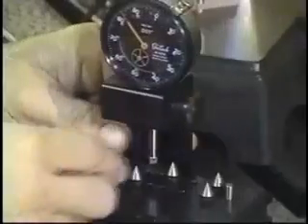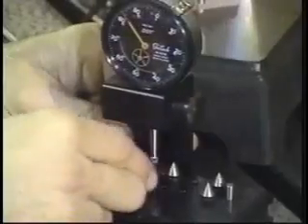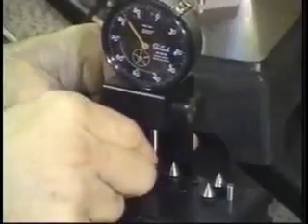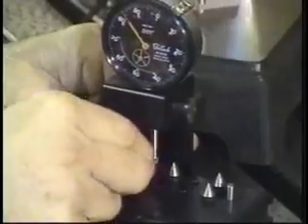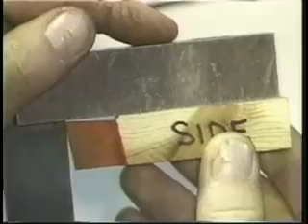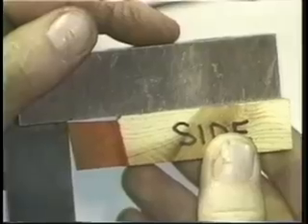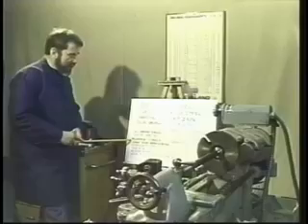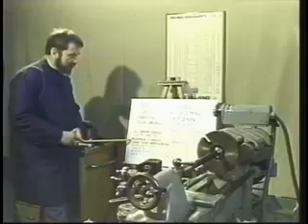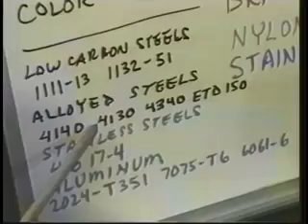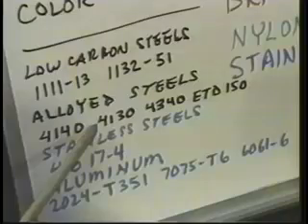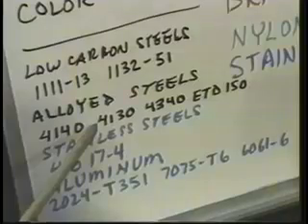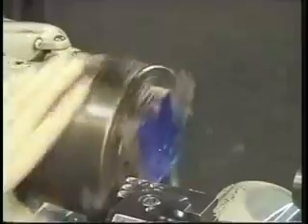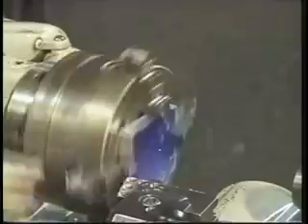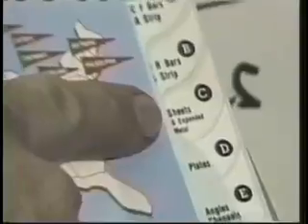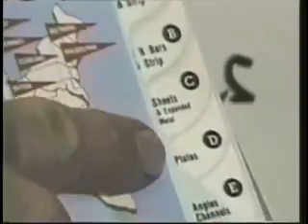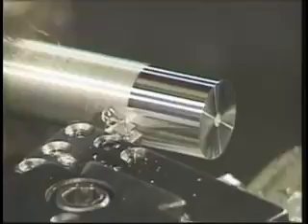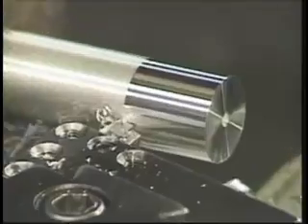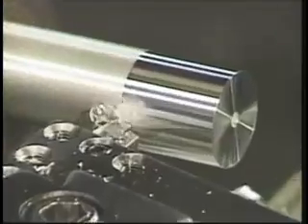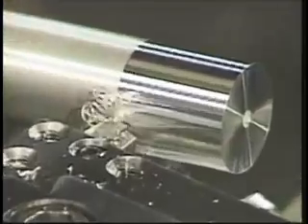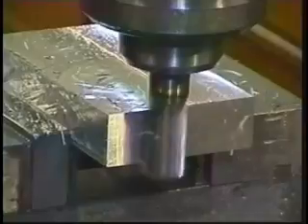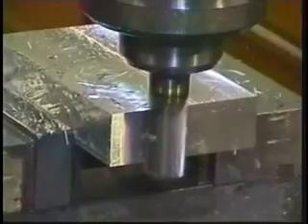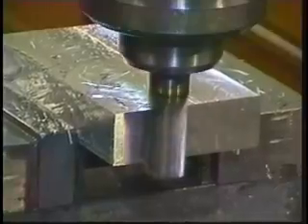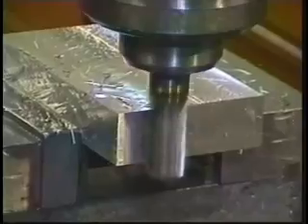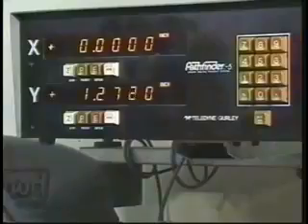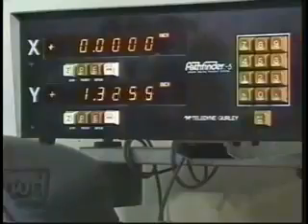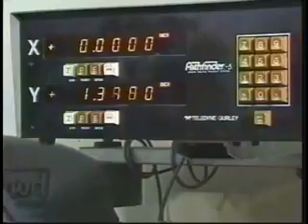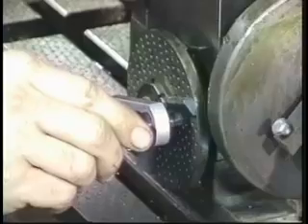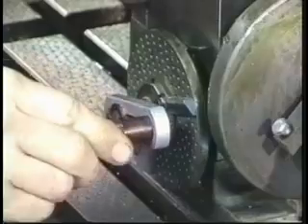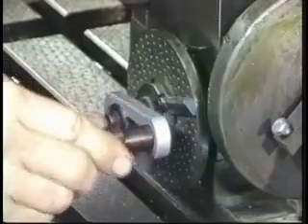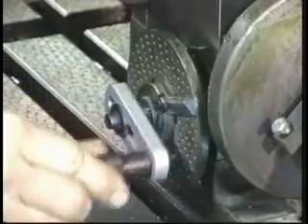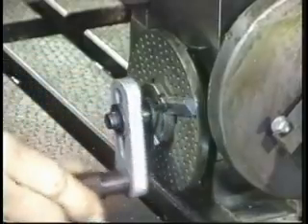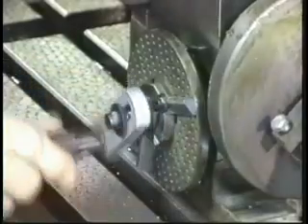Now that we've given you a snapshot of what's contained in our complete professional machine shop course, we're ready to get started.